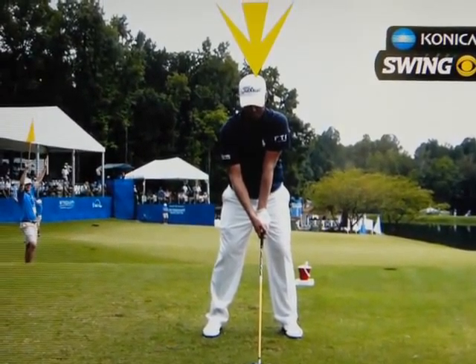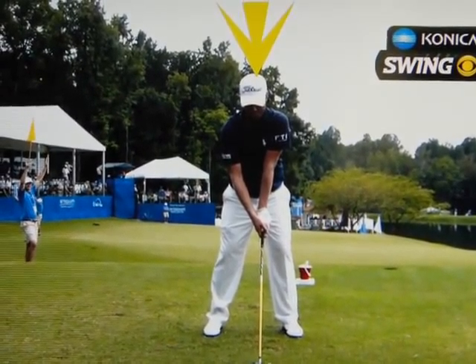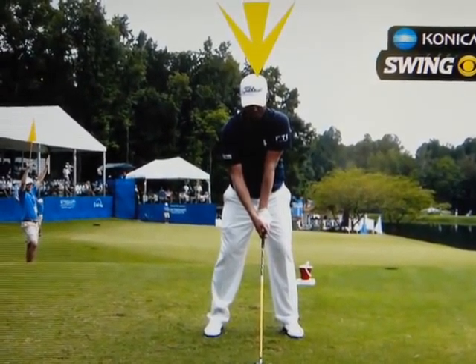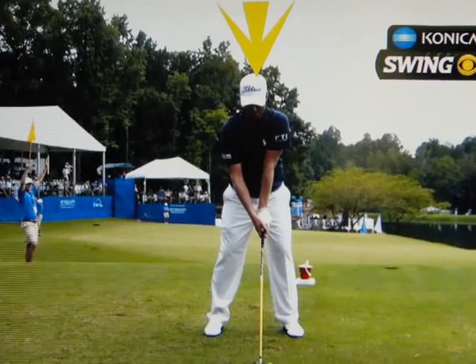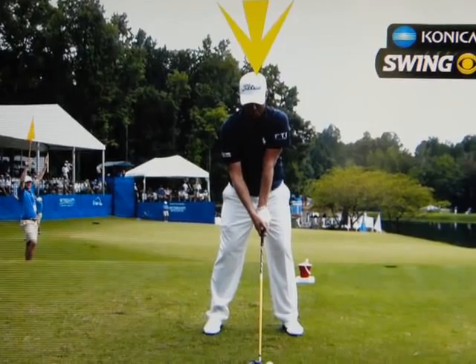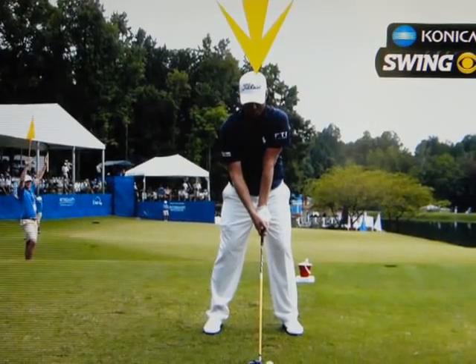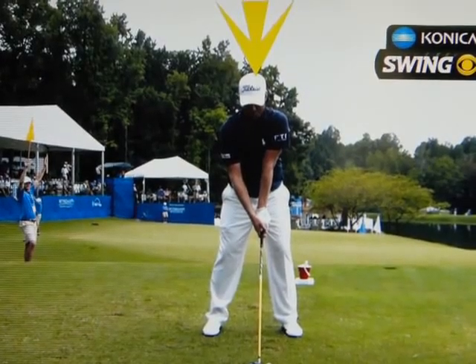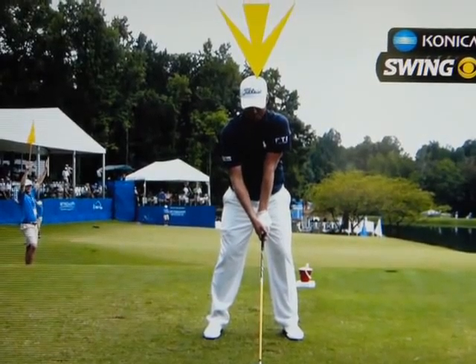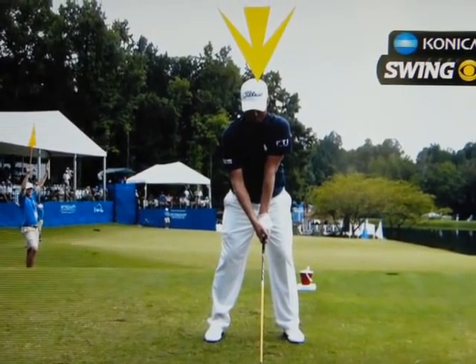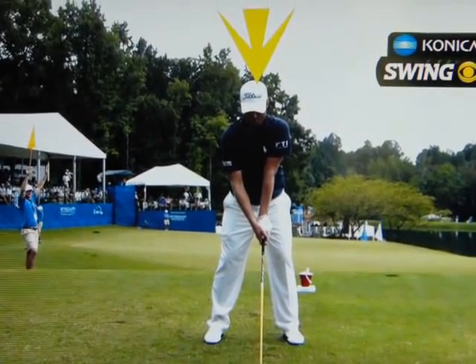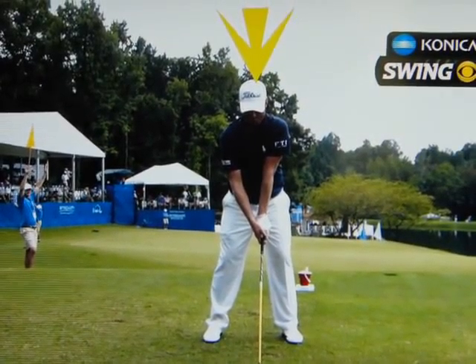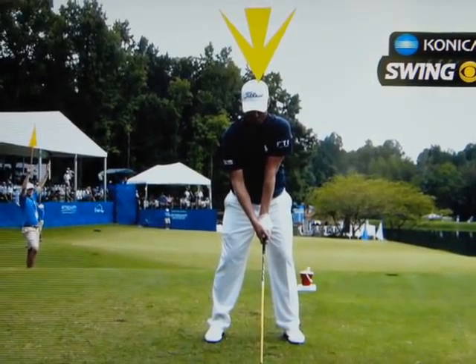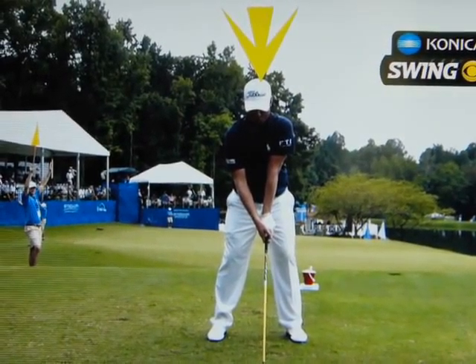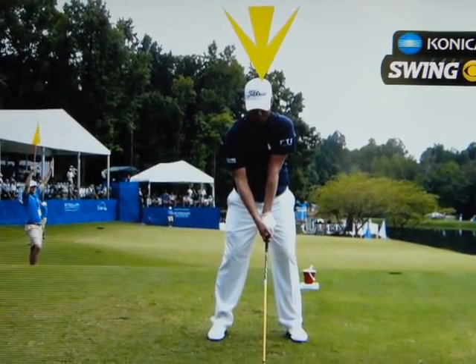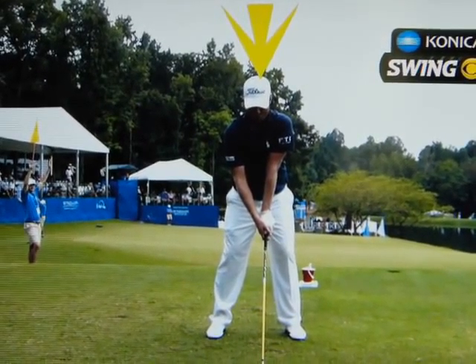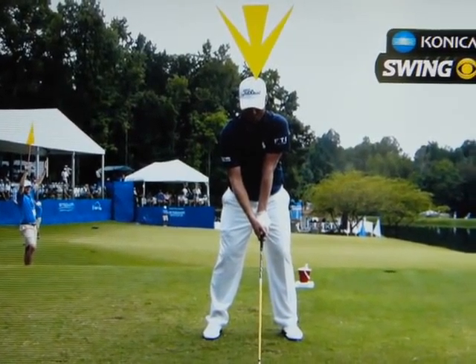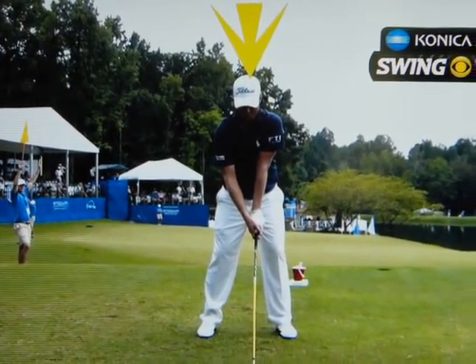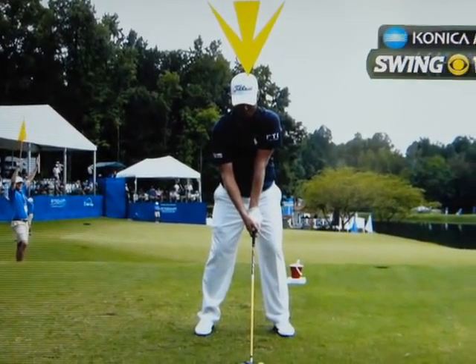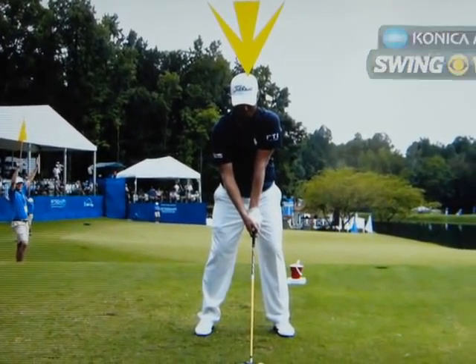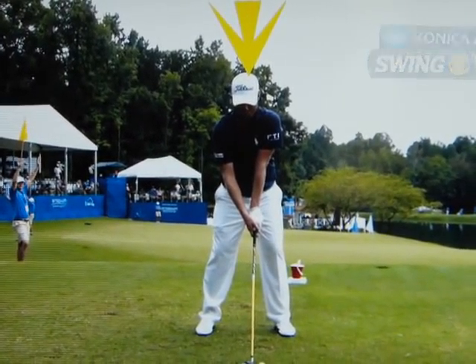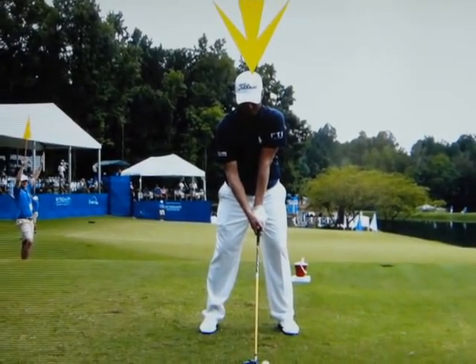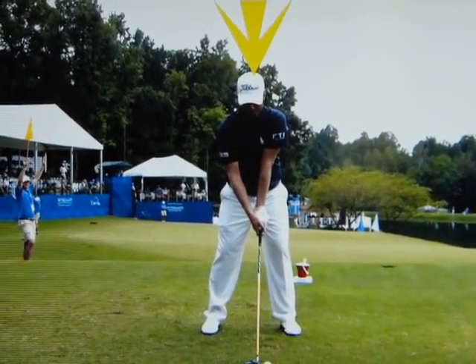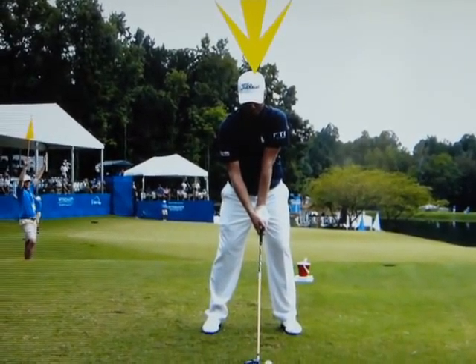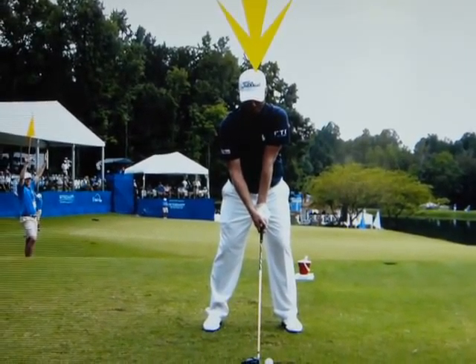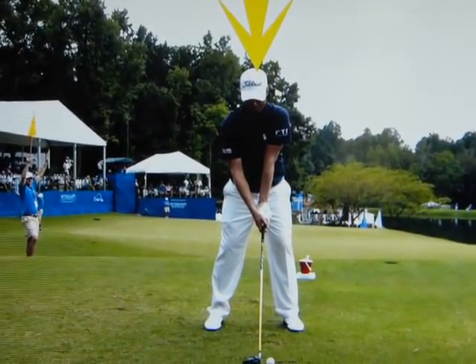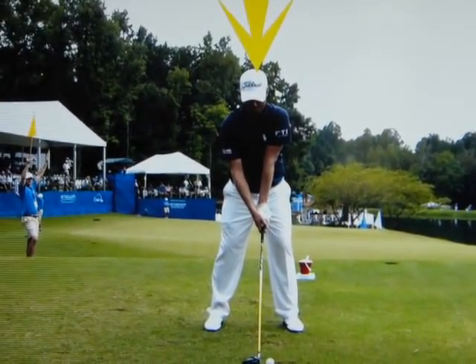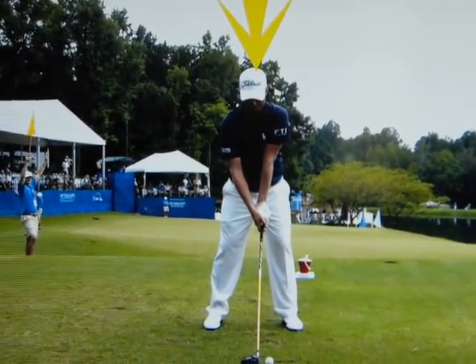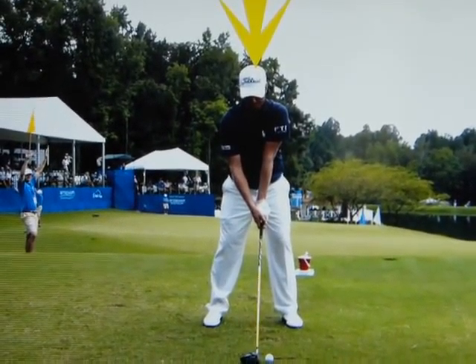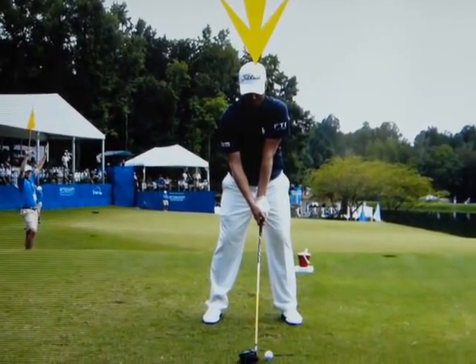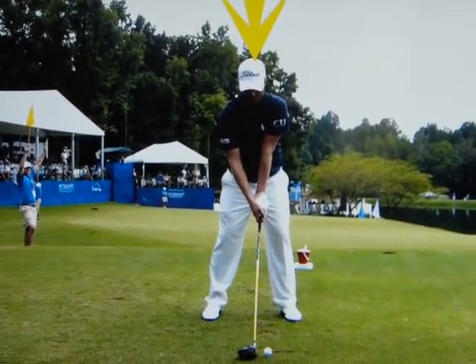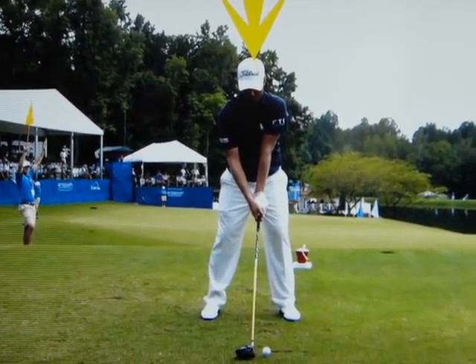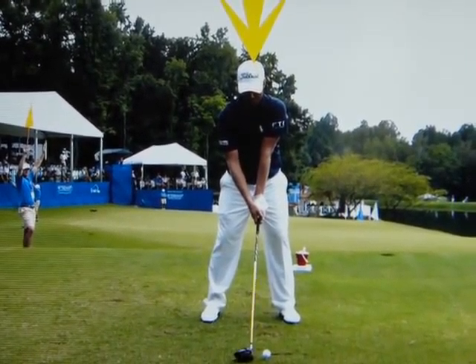I'm going to put this arrow in, and with the help of the Konica Minolta BIZHUB Swing Vision Camera, I'm going to show you what I mean.